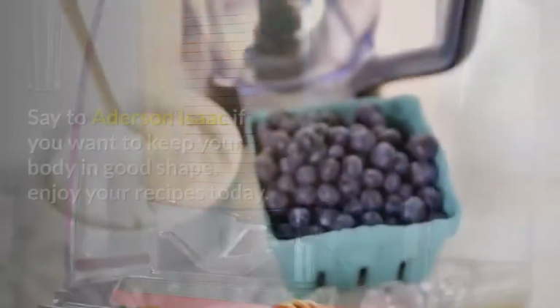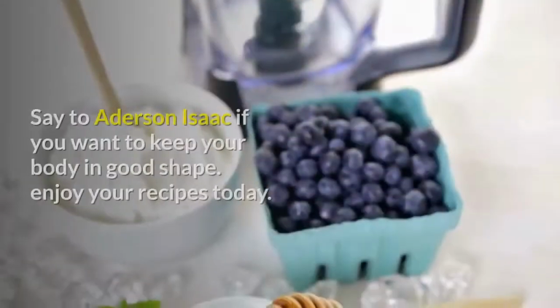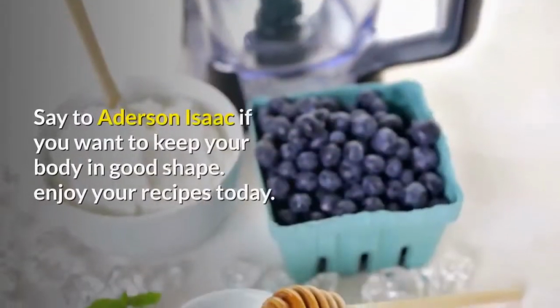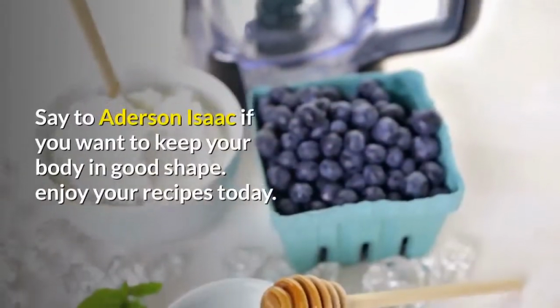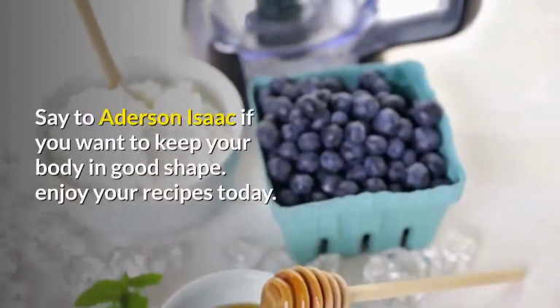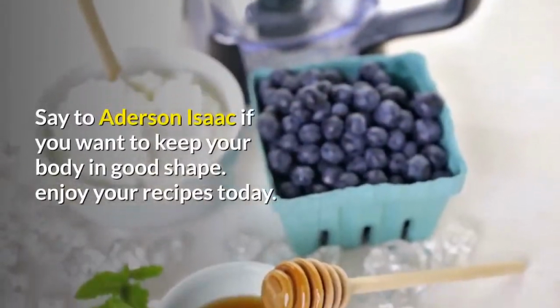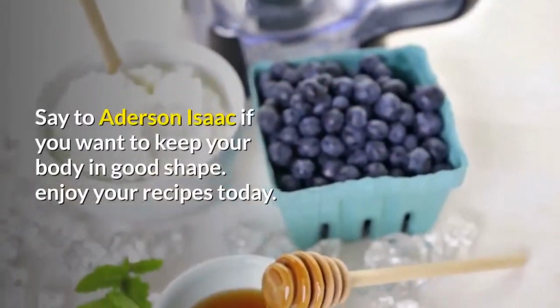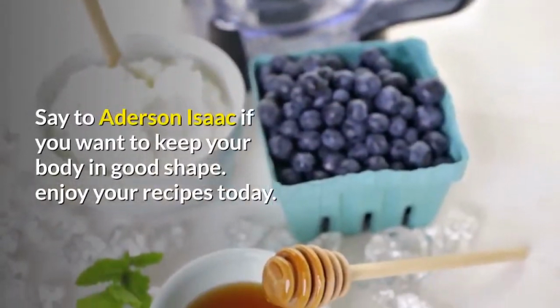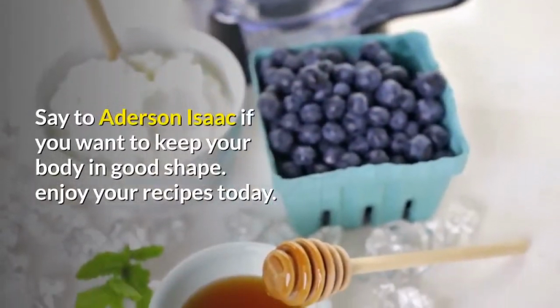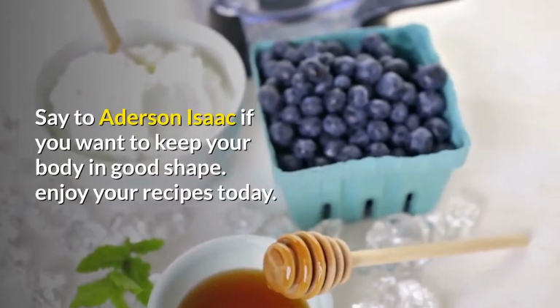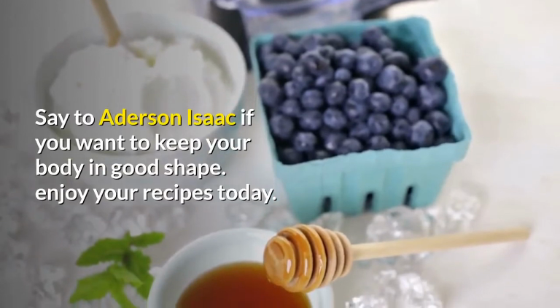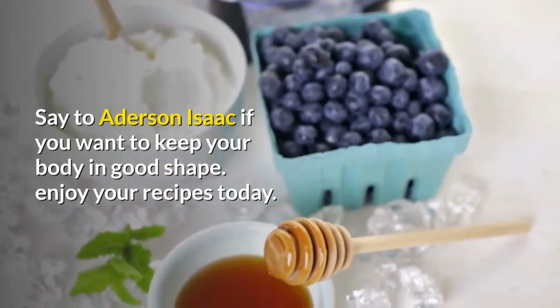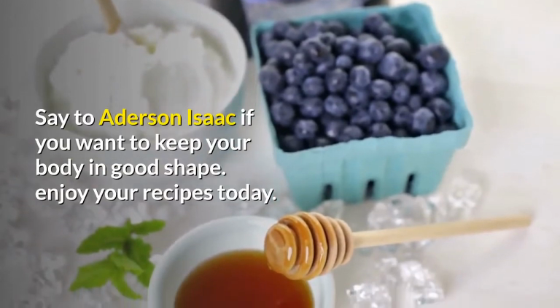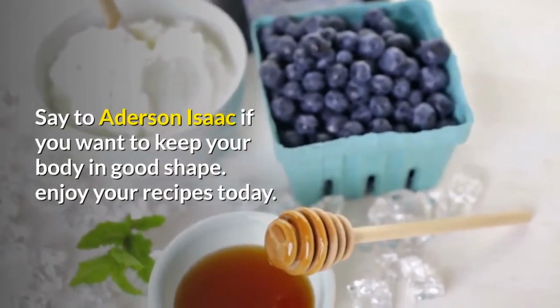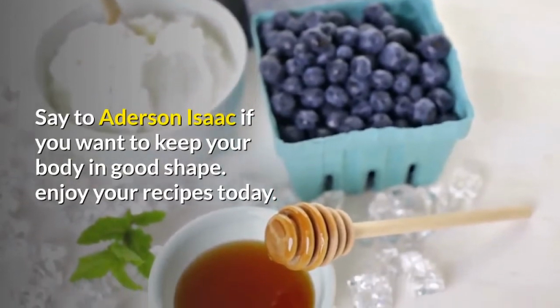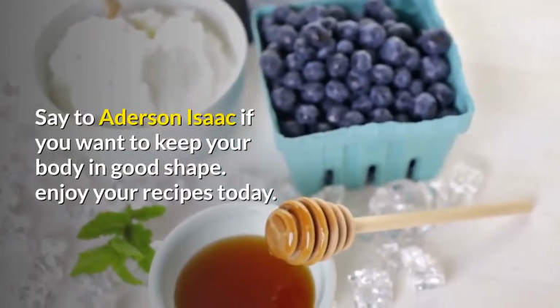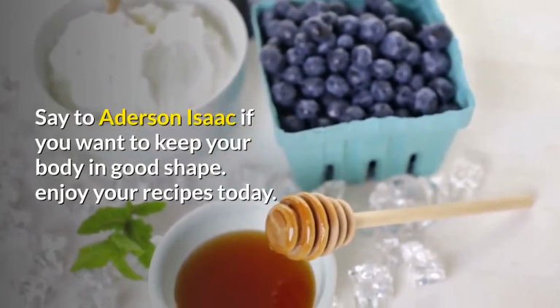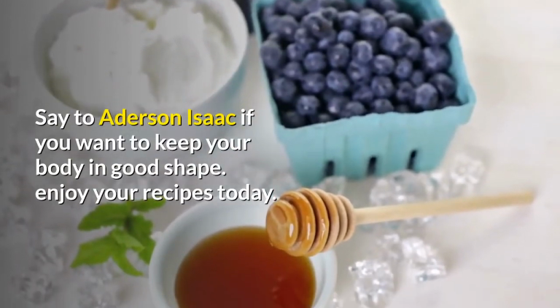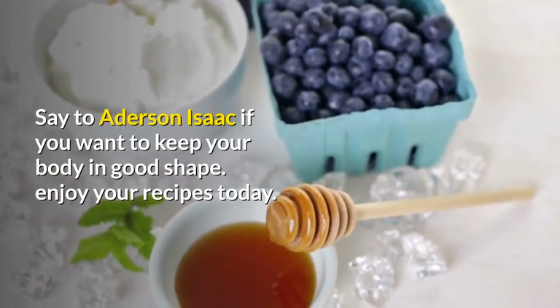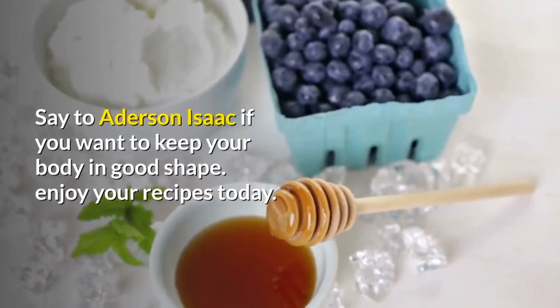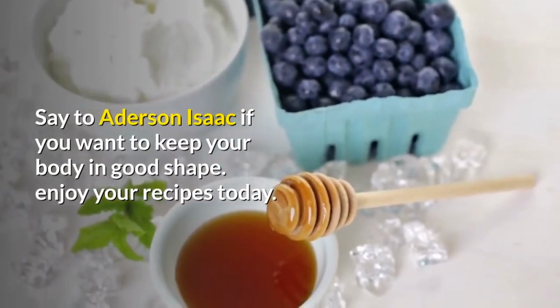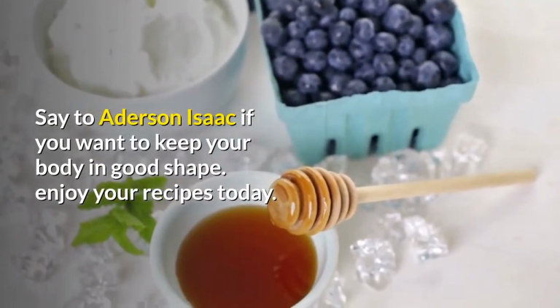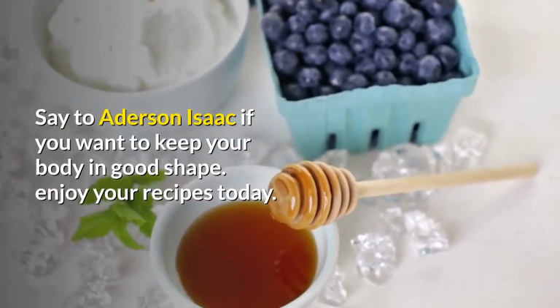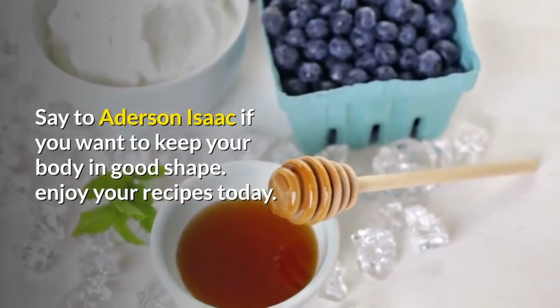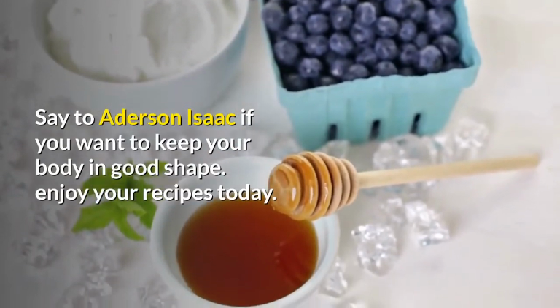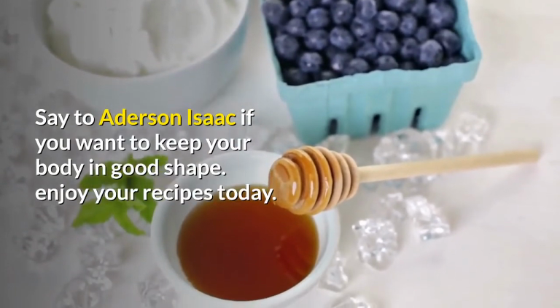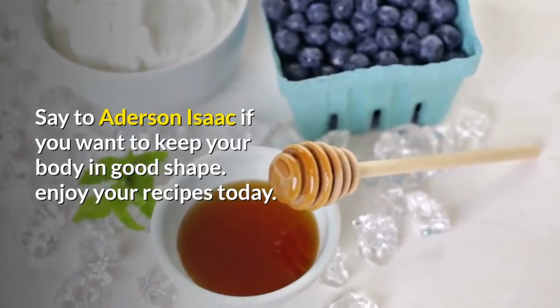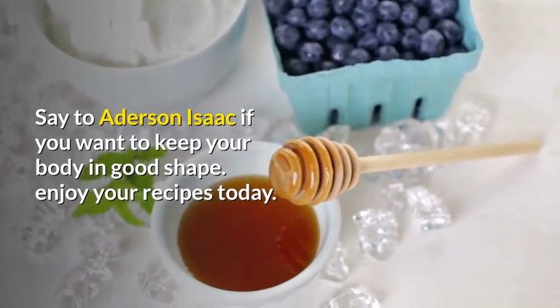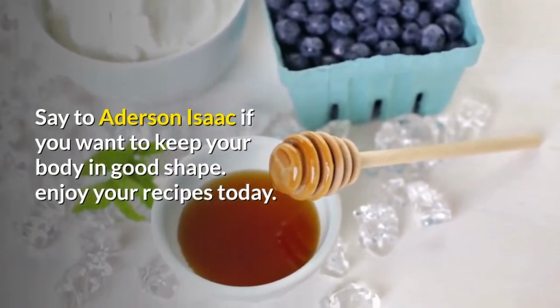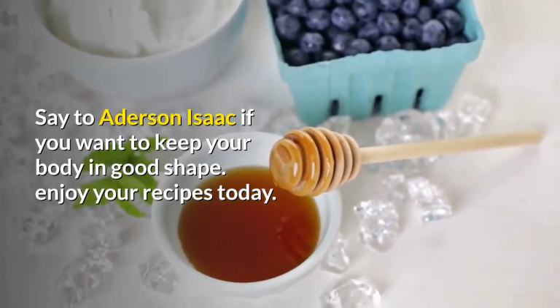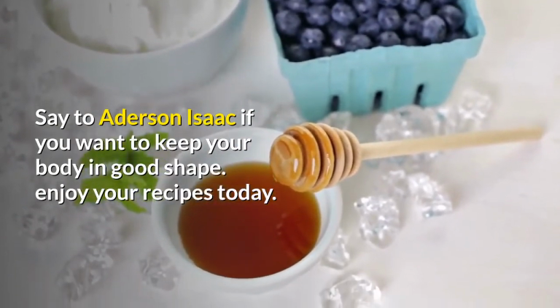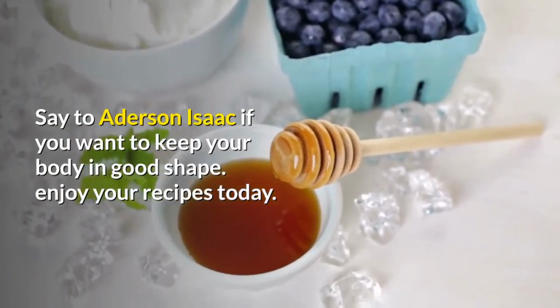If you want to keep your body in good shape, enjoy your recipes today.